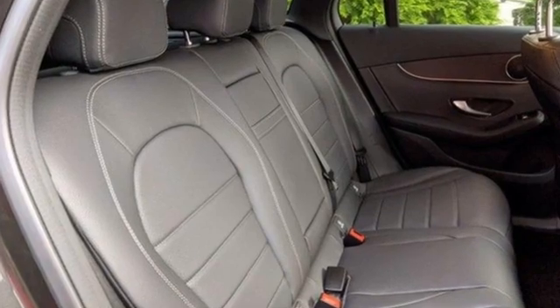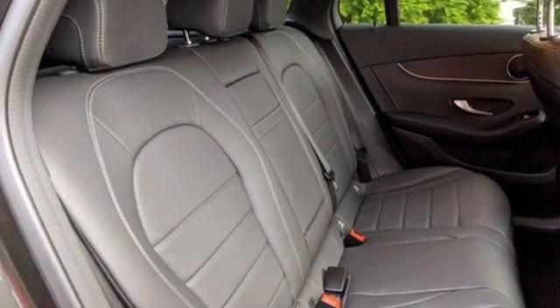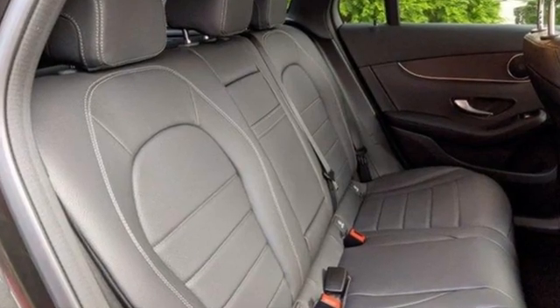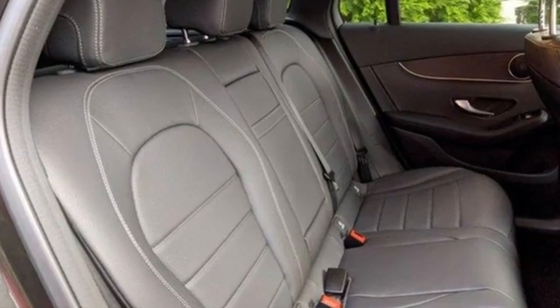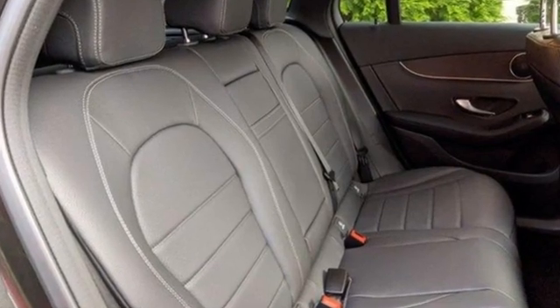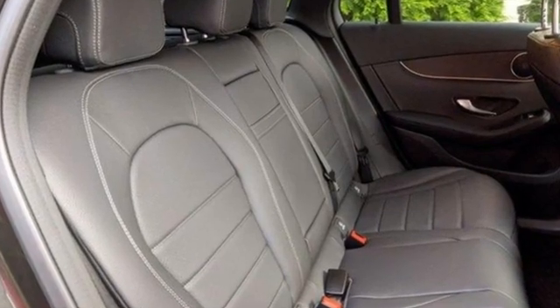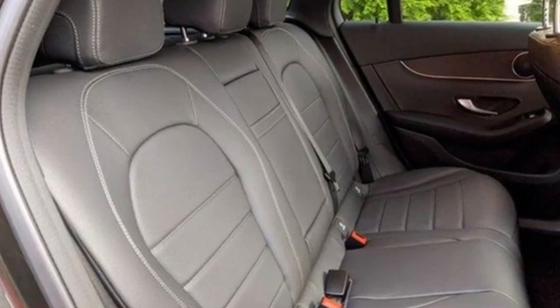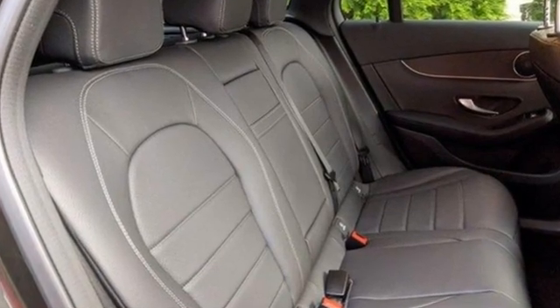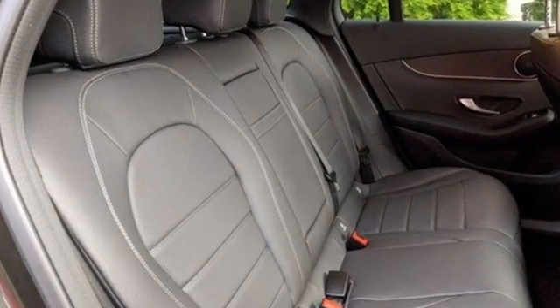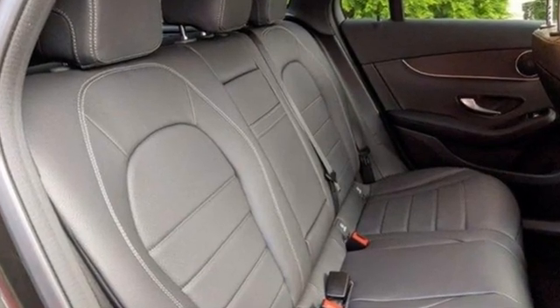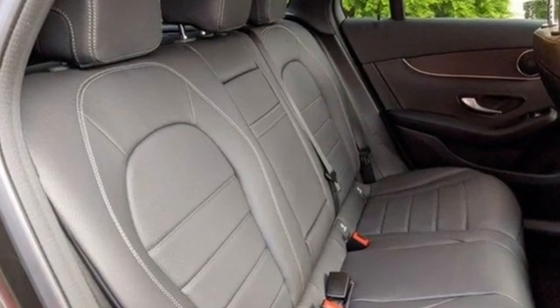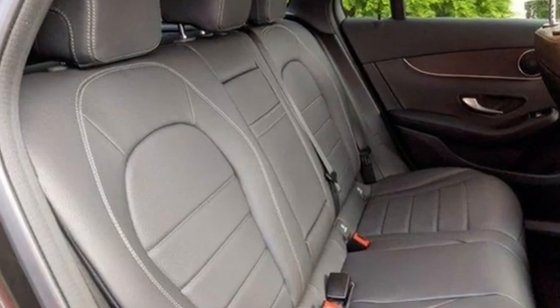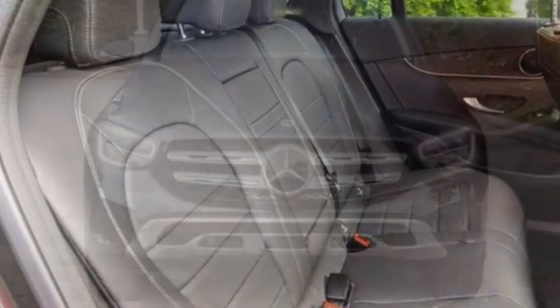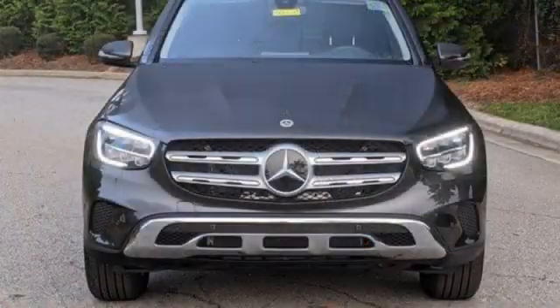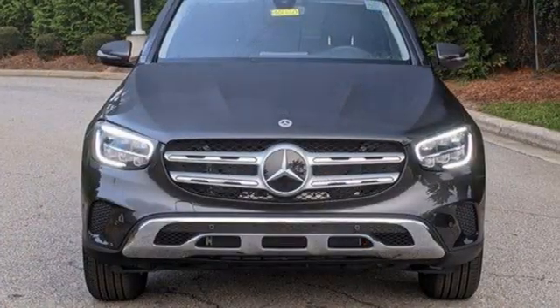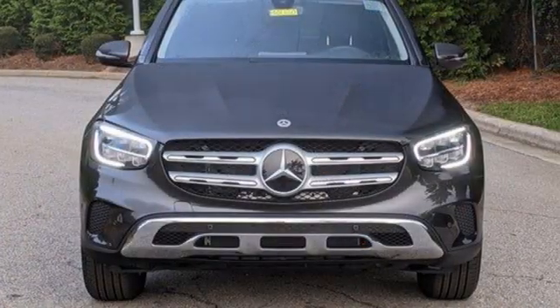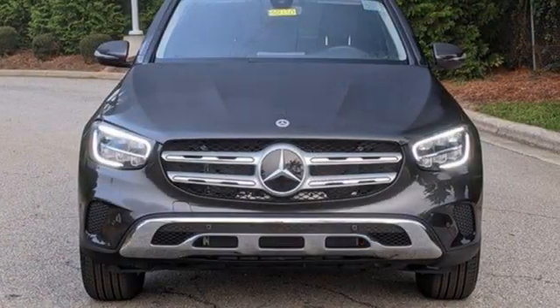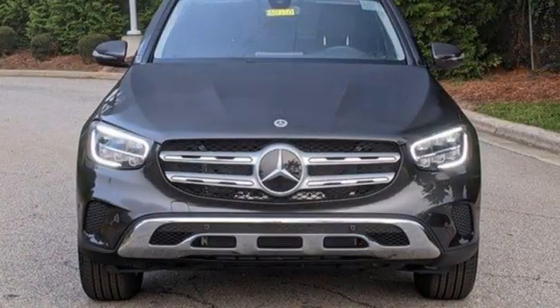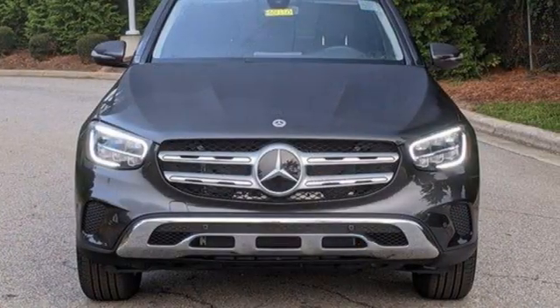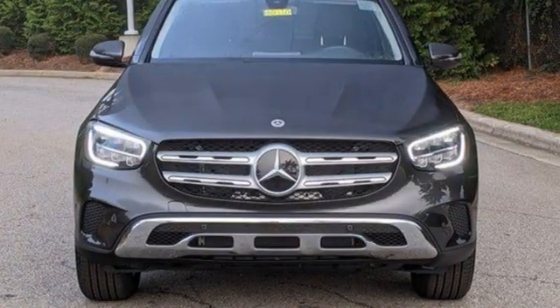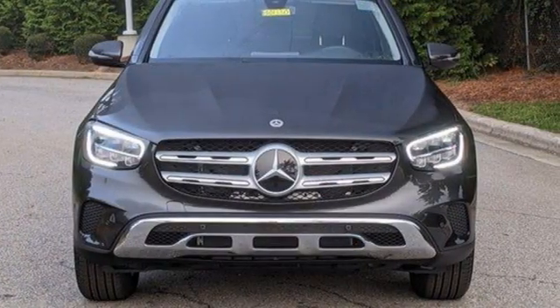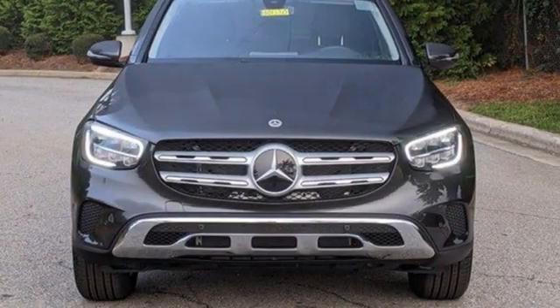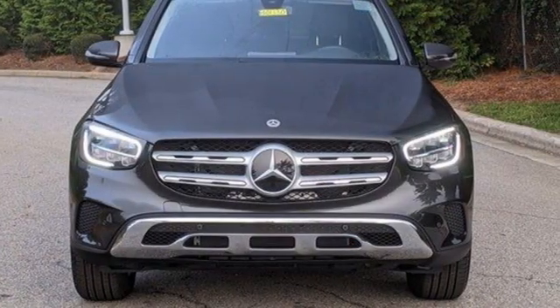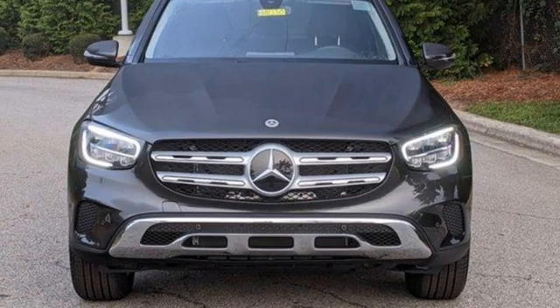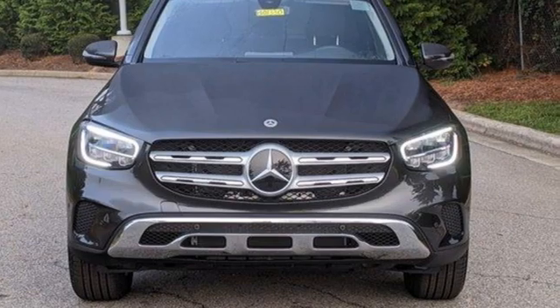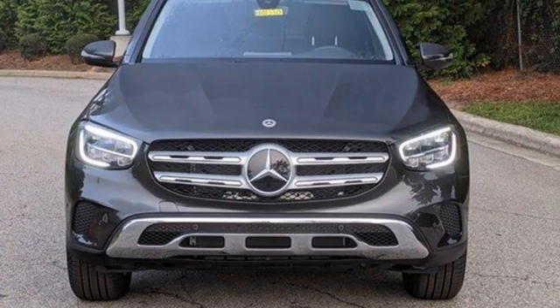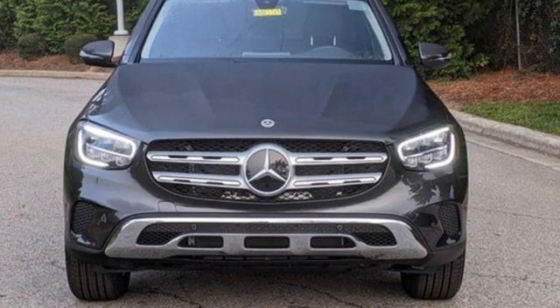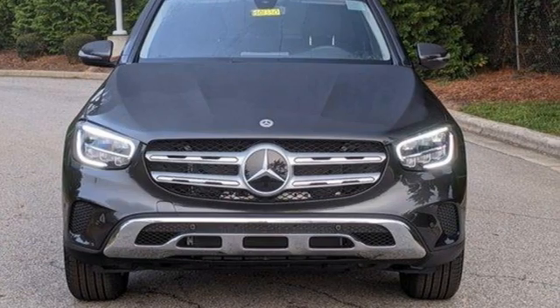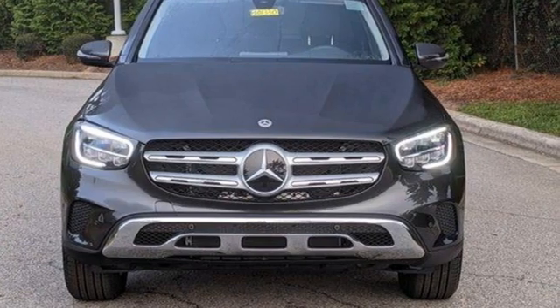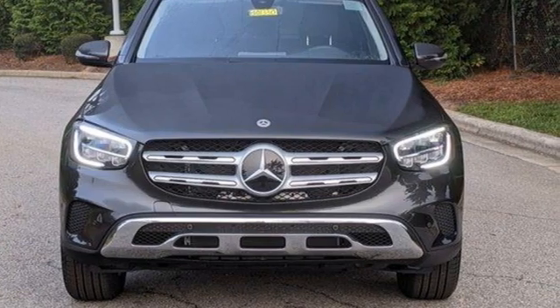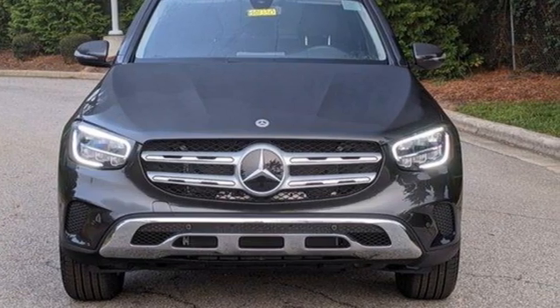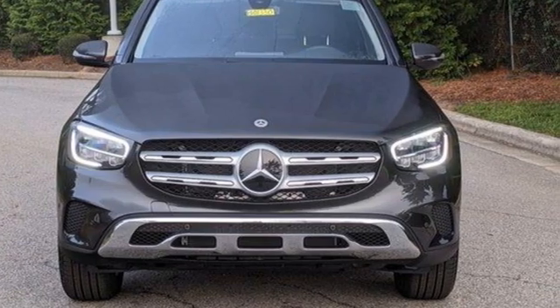Mercedes-Benz keeps setting the standard and driving forward. The time is now. See it for yourself today.